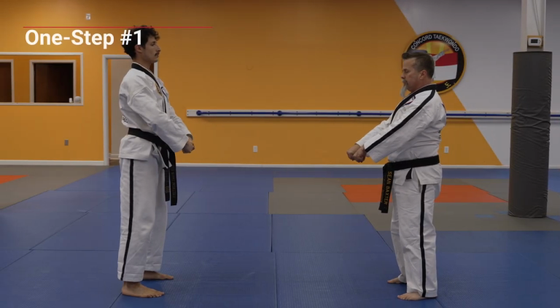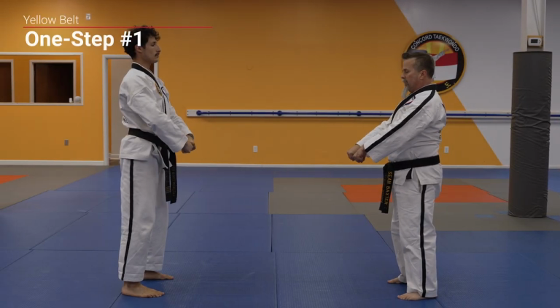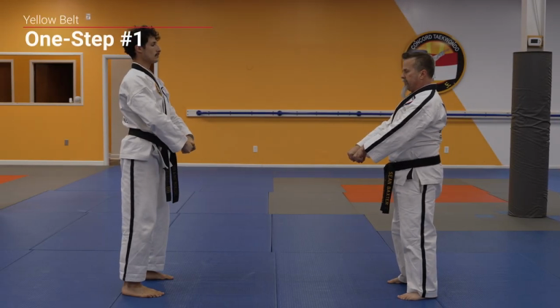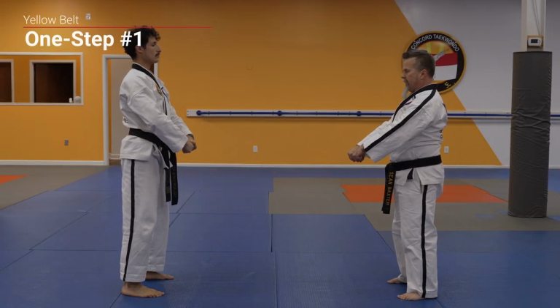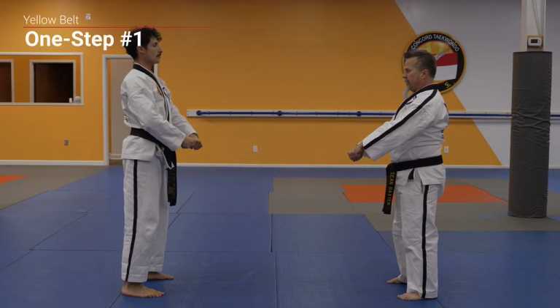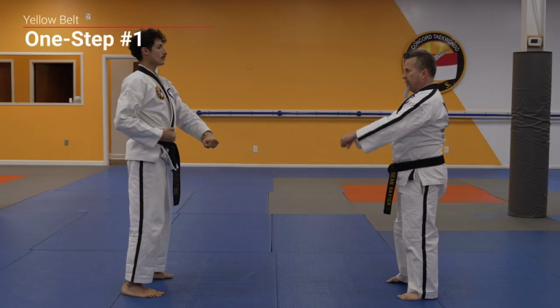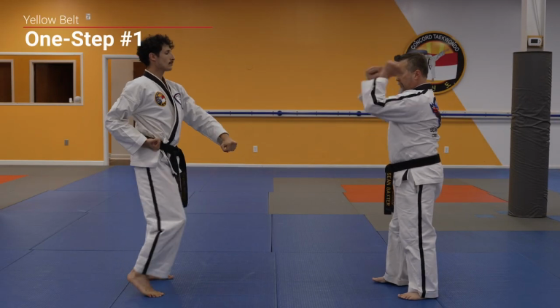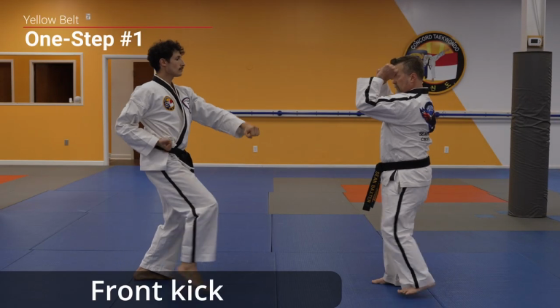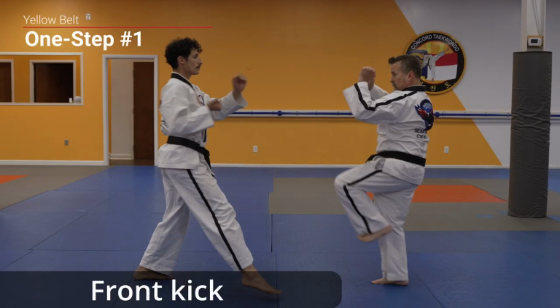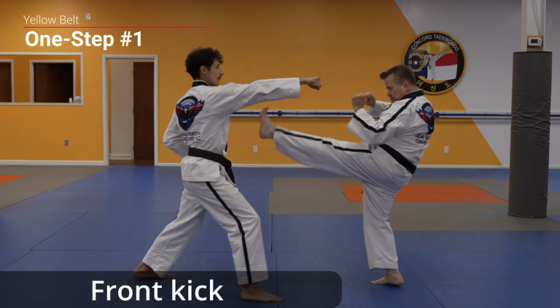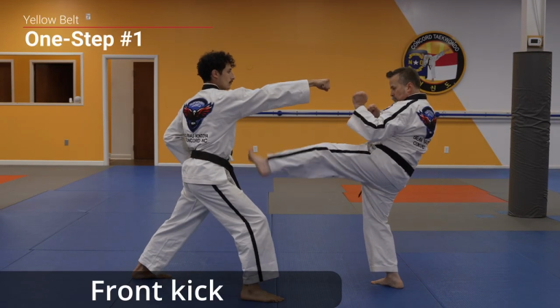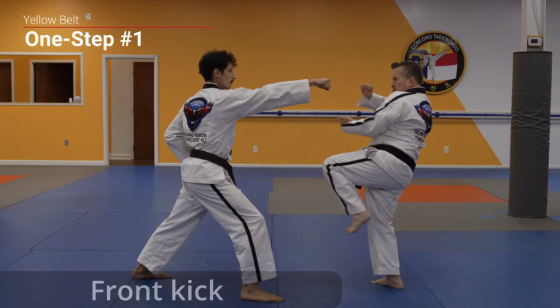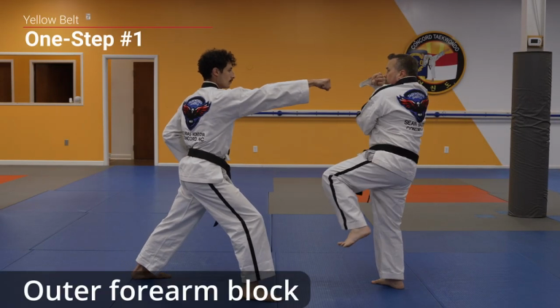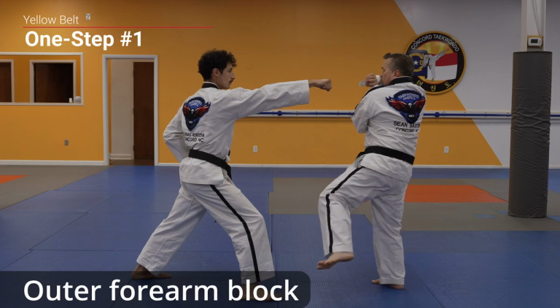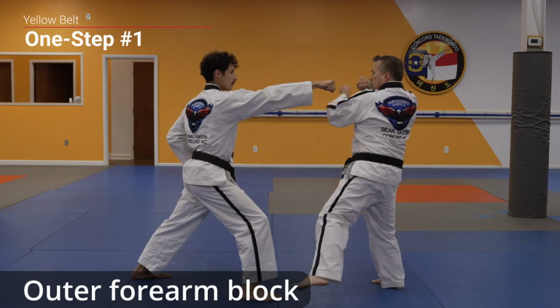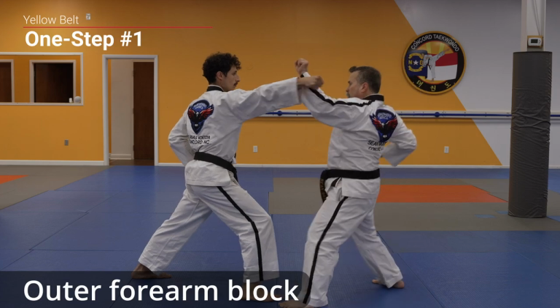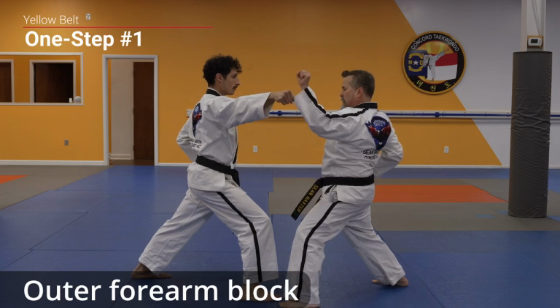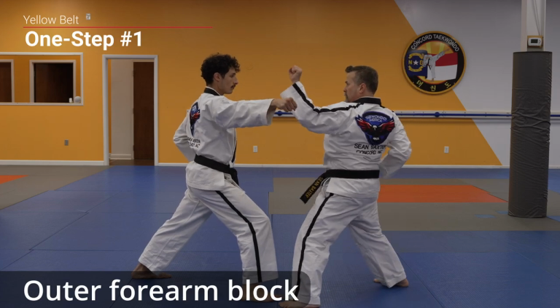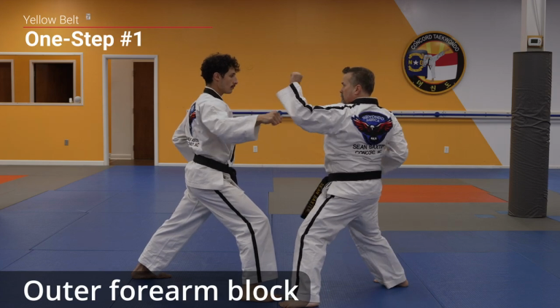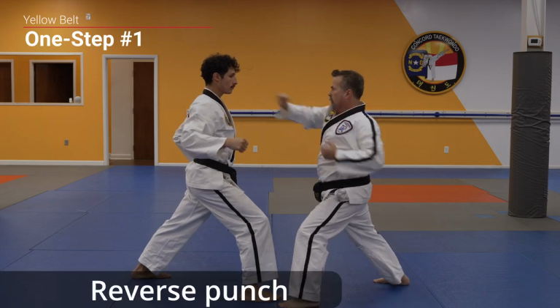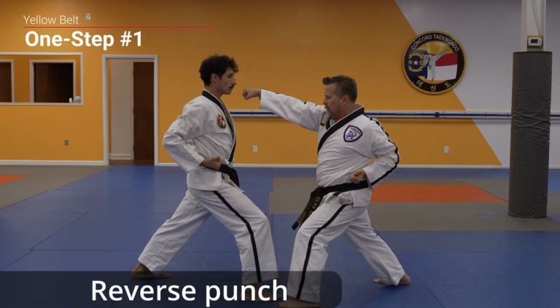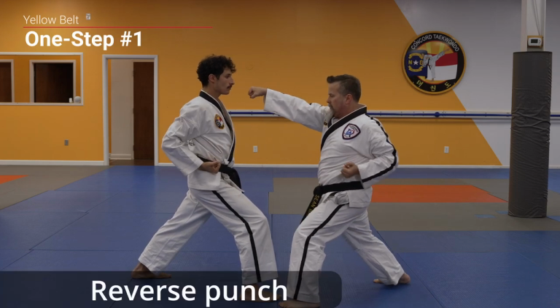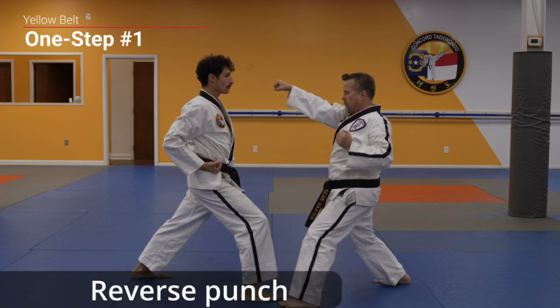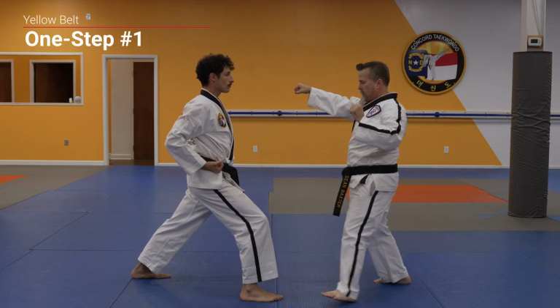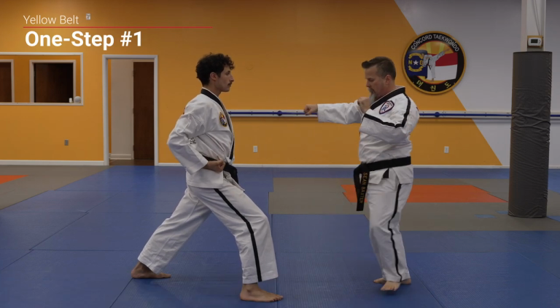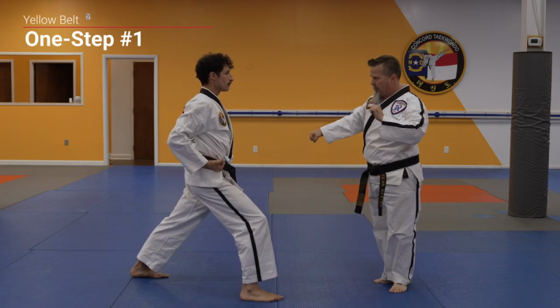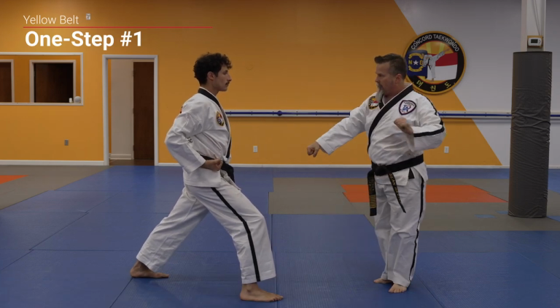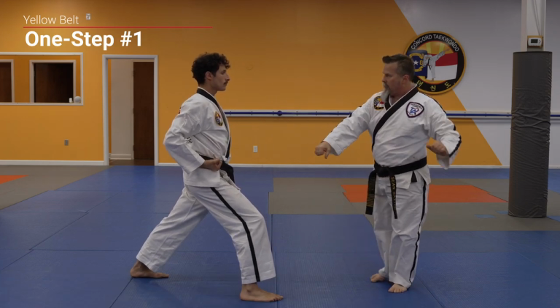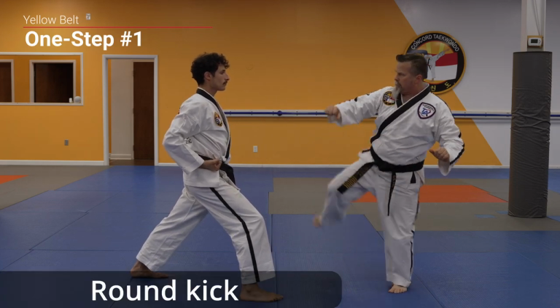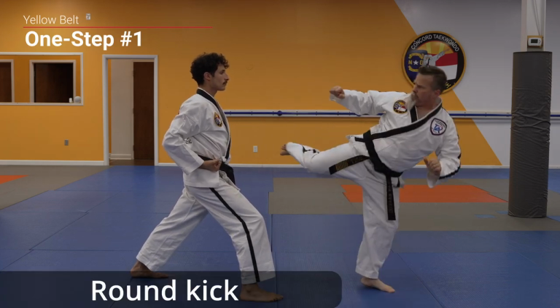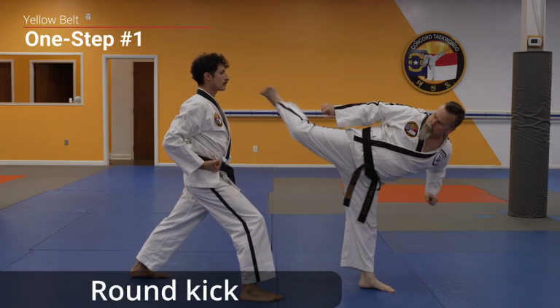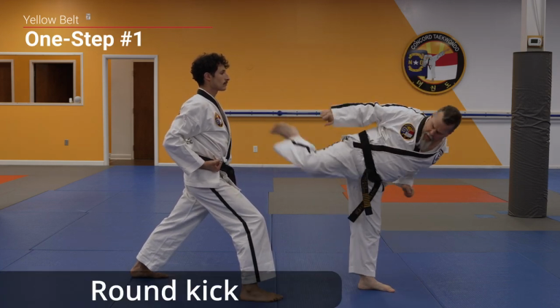Attack! Front kick, outer forearm block, reverse punch, round kick.